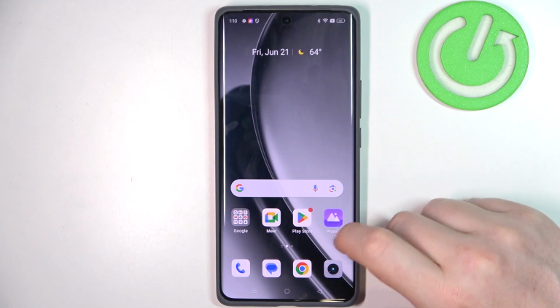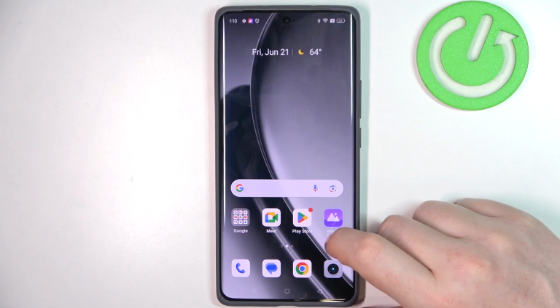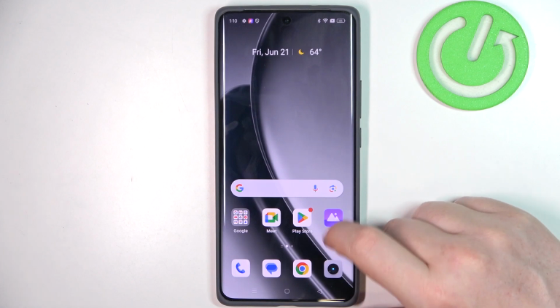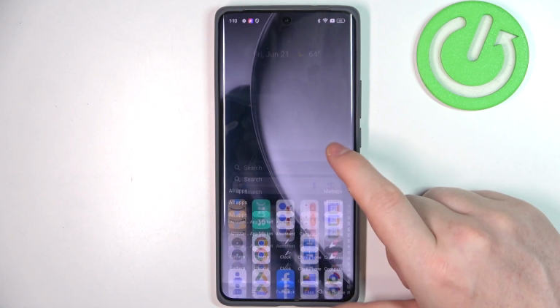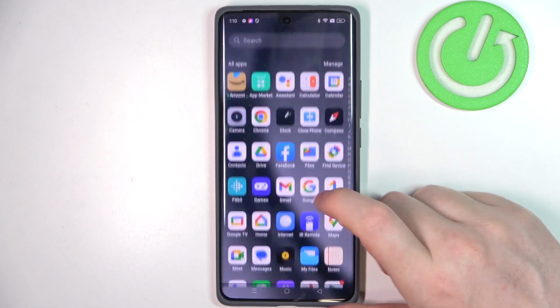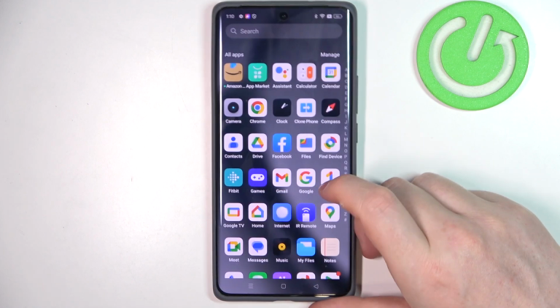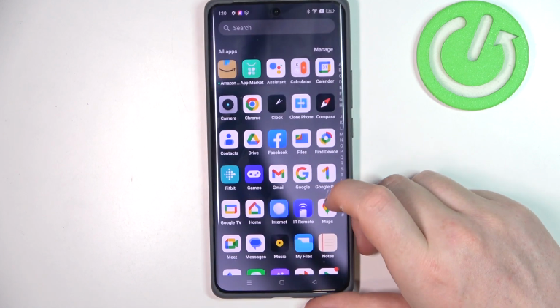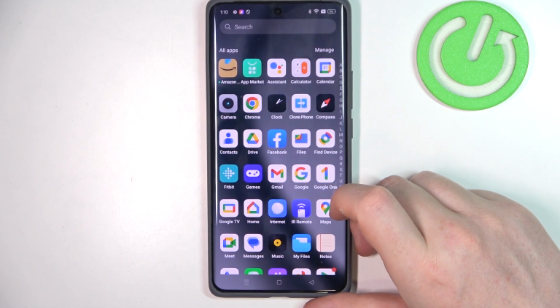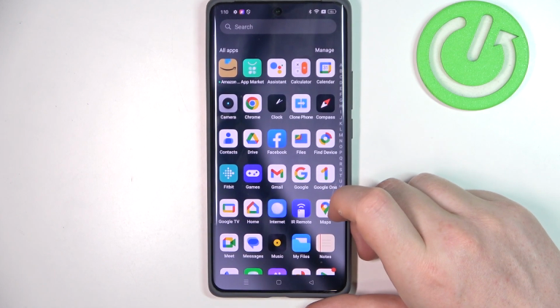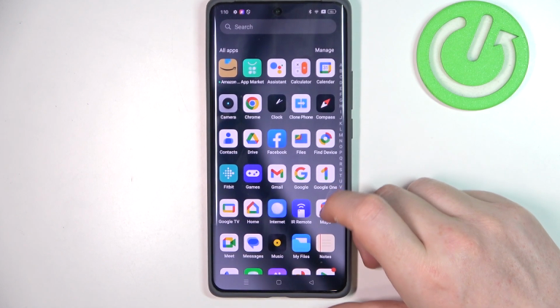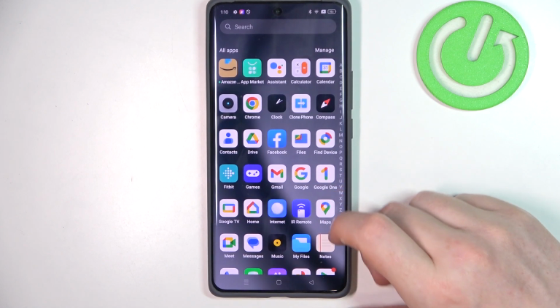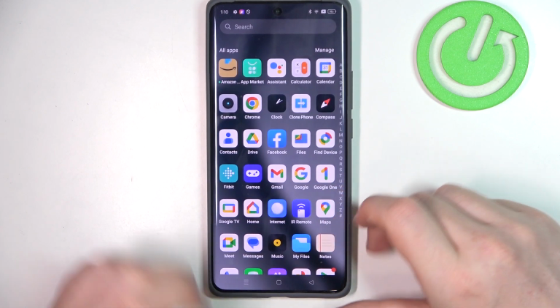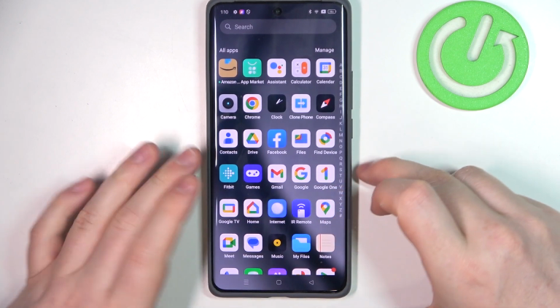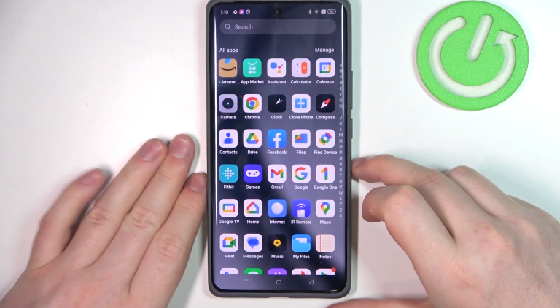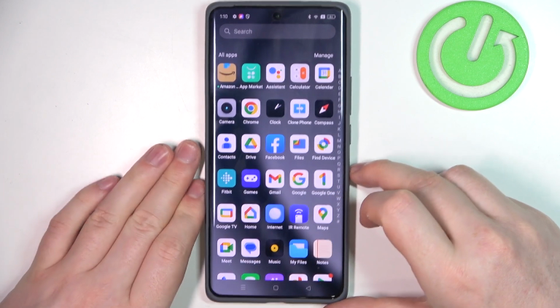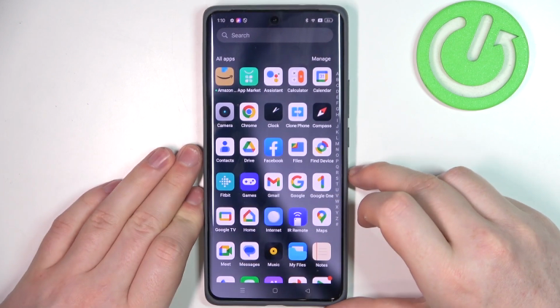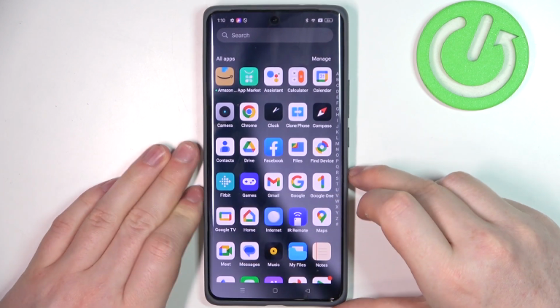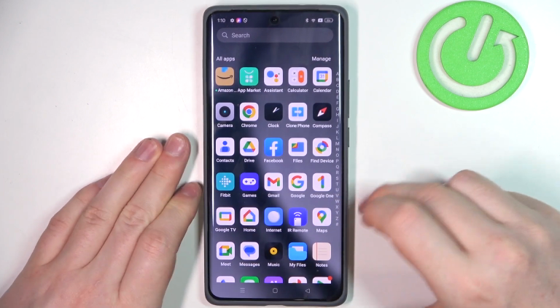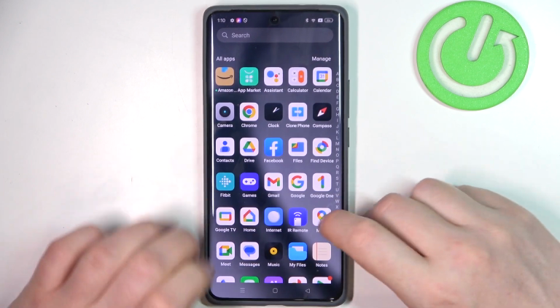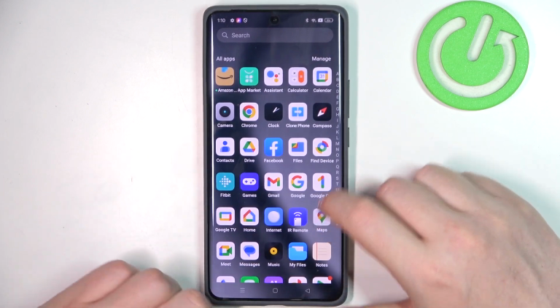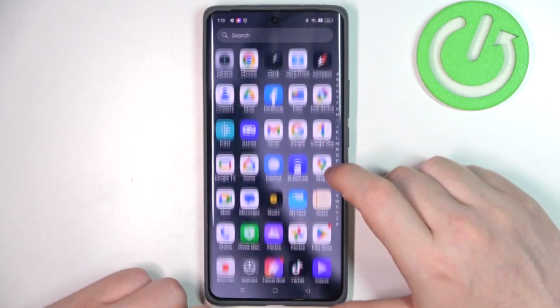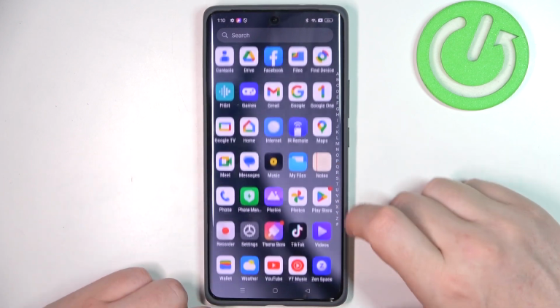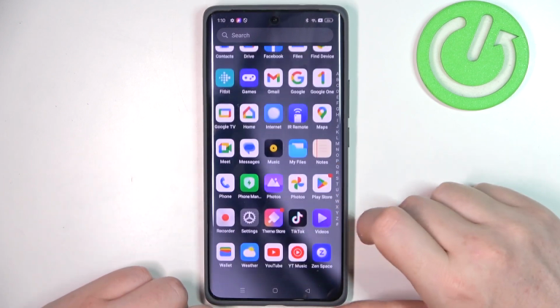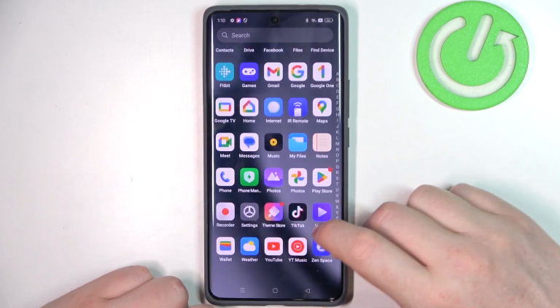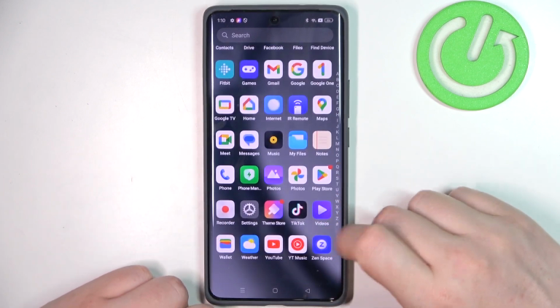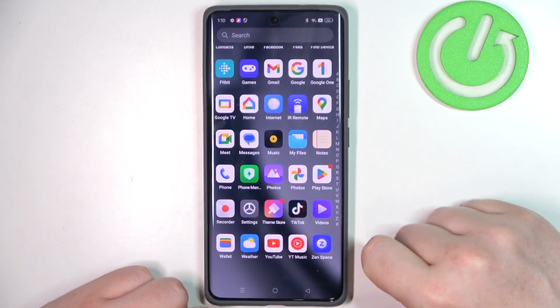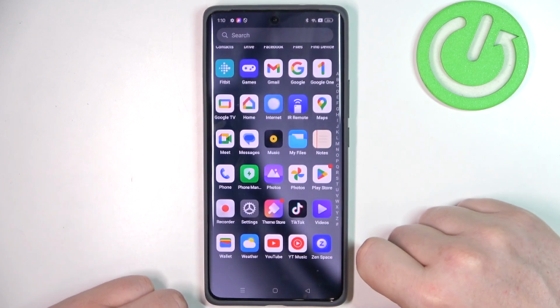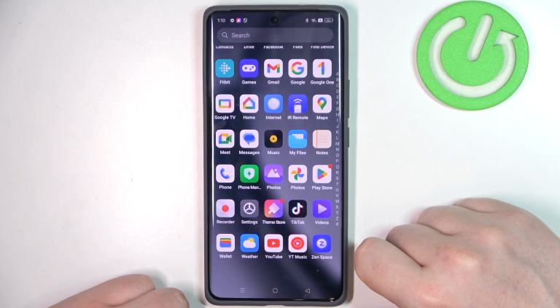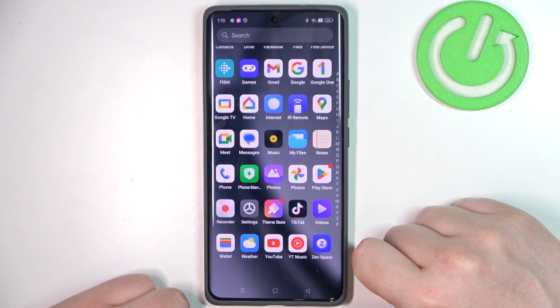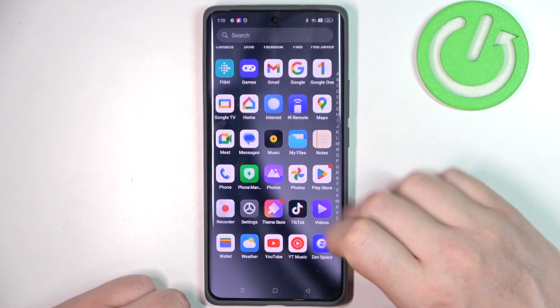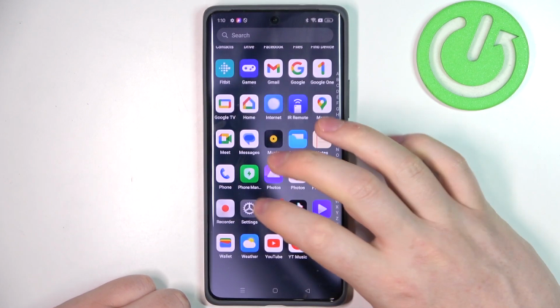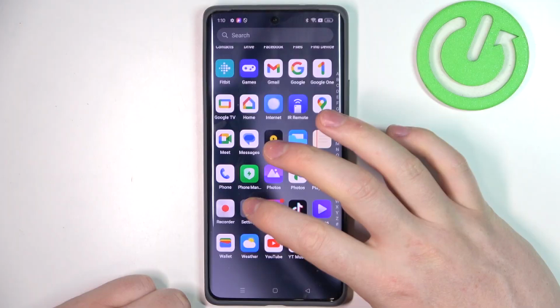Hello, in this video we're gonna check if there's a fingerprint scanner on Realme GT Neo6.